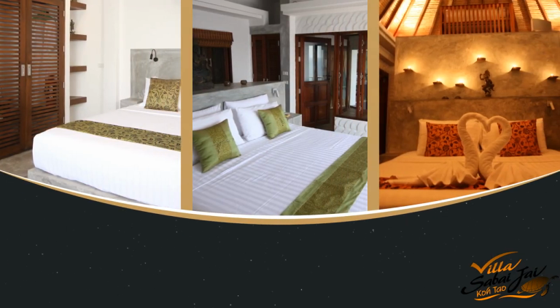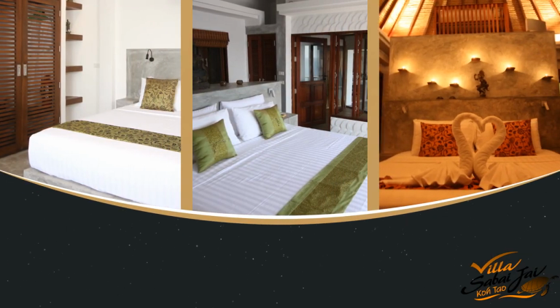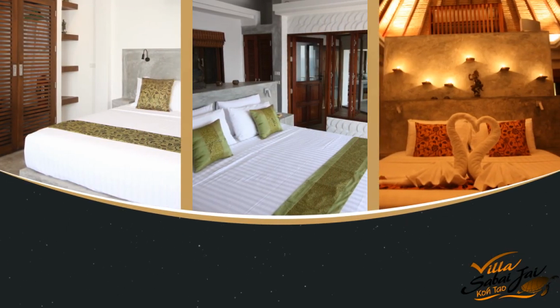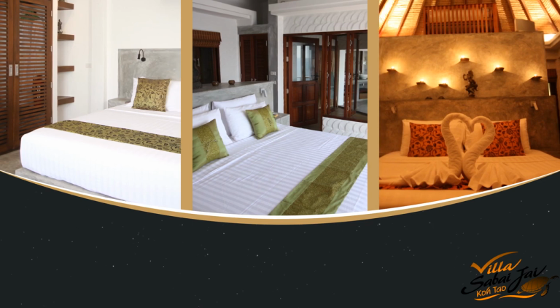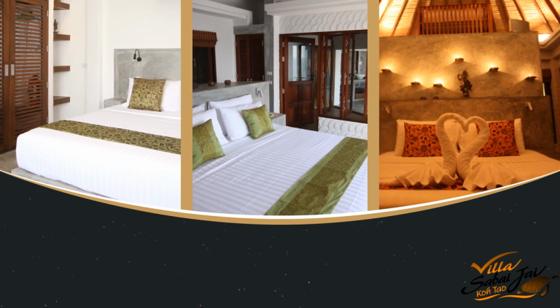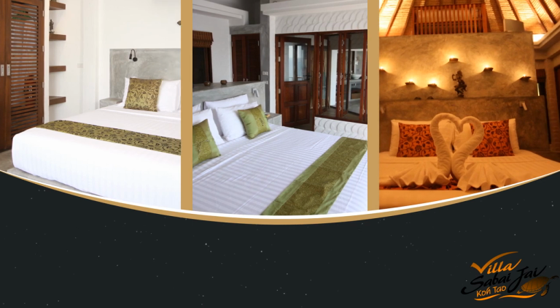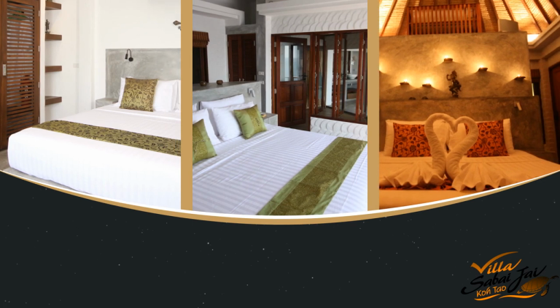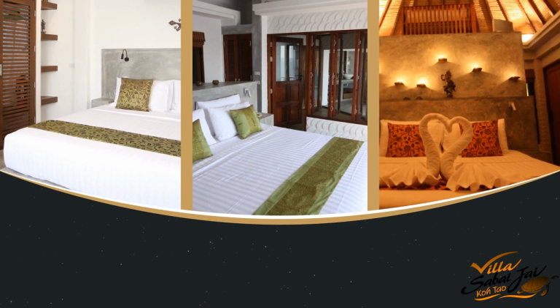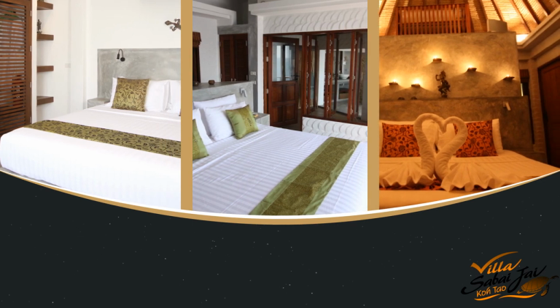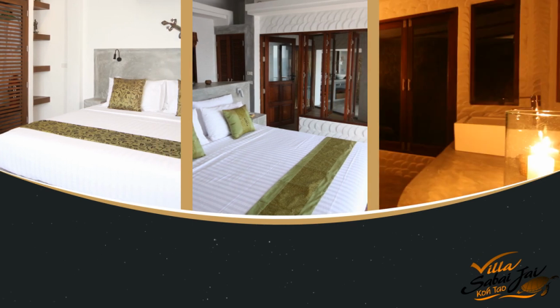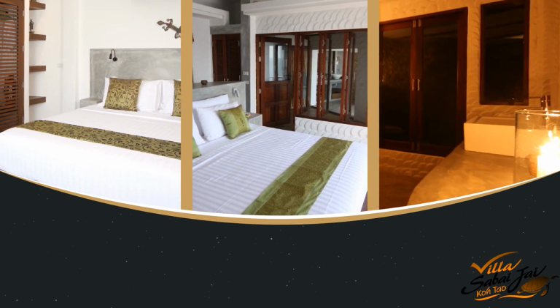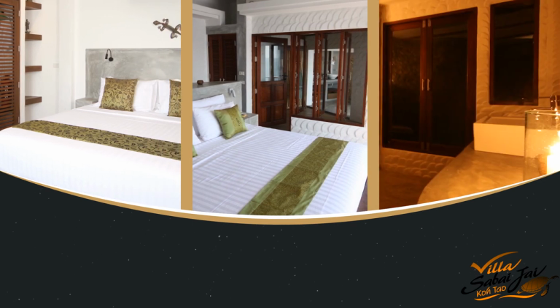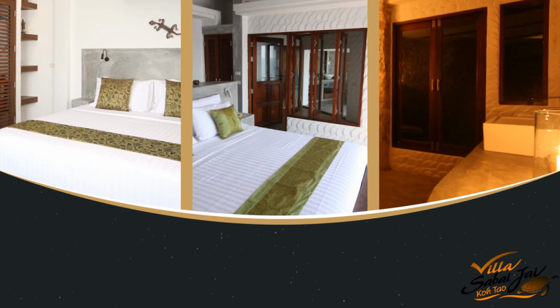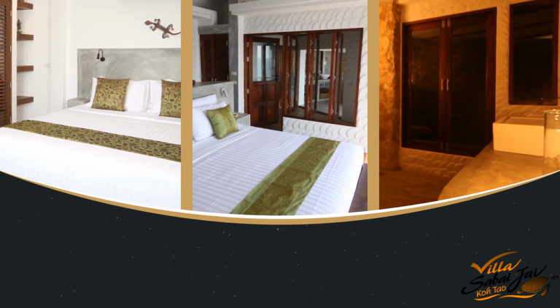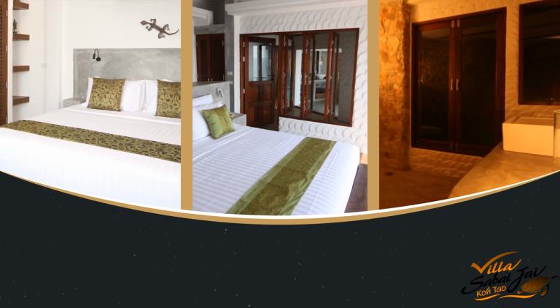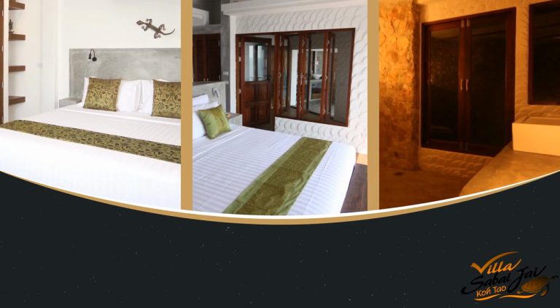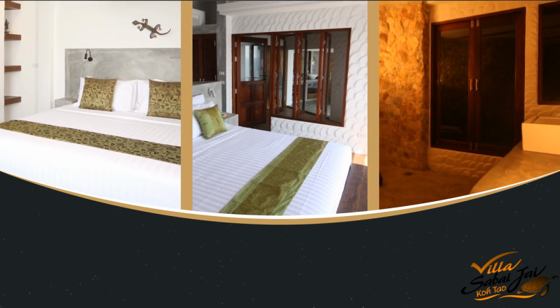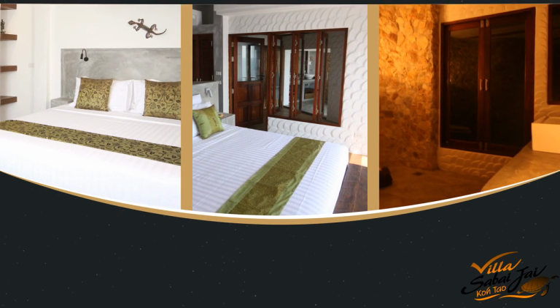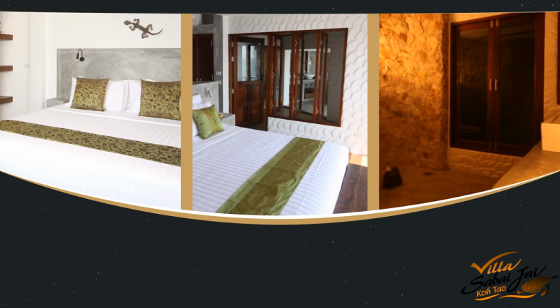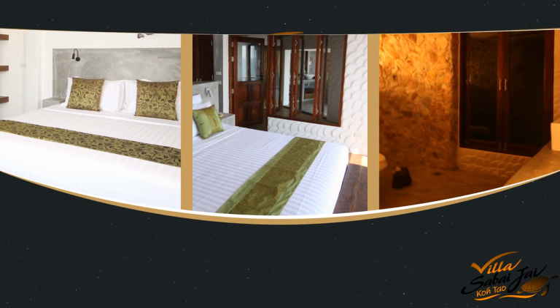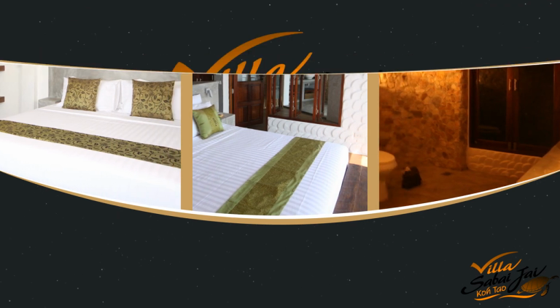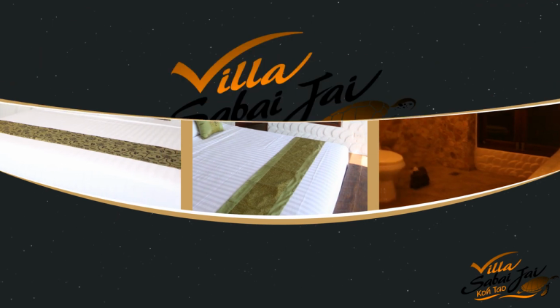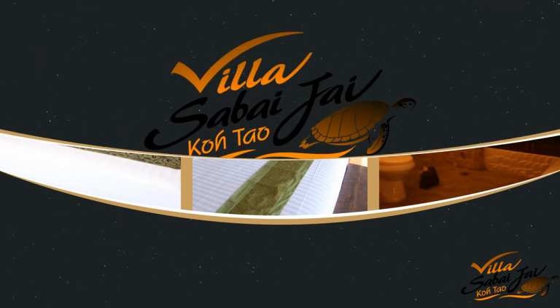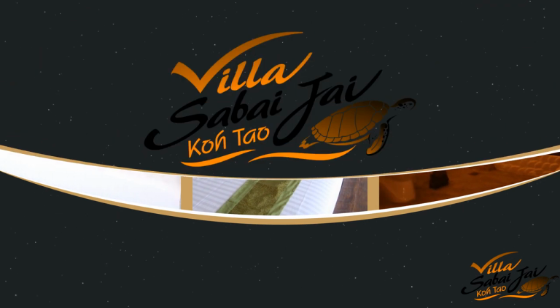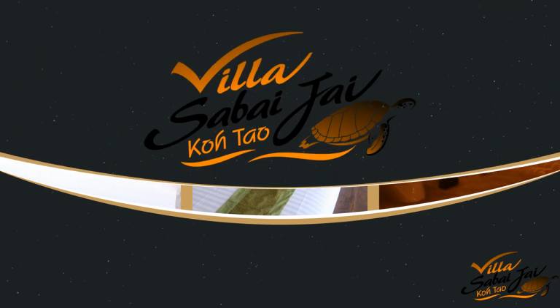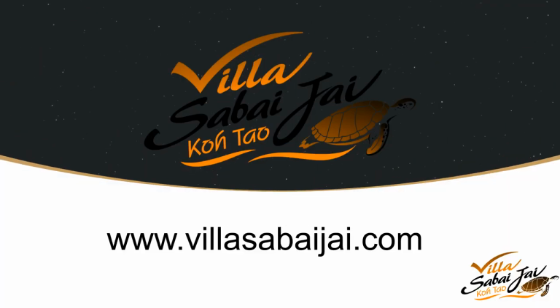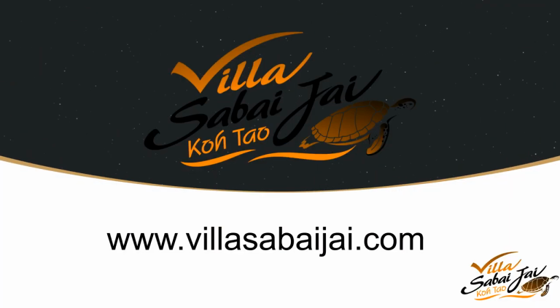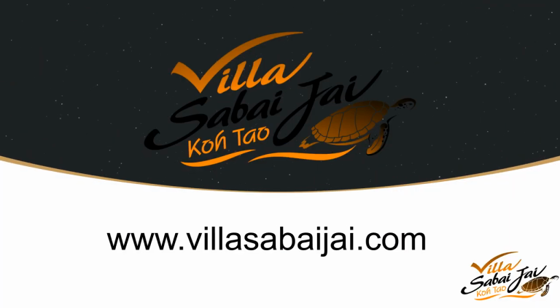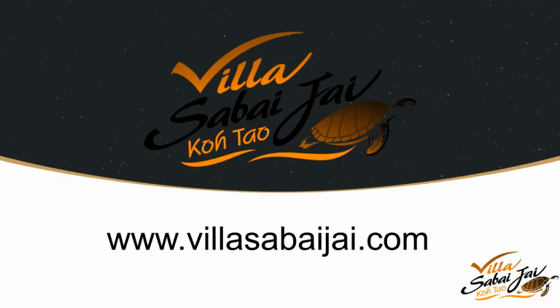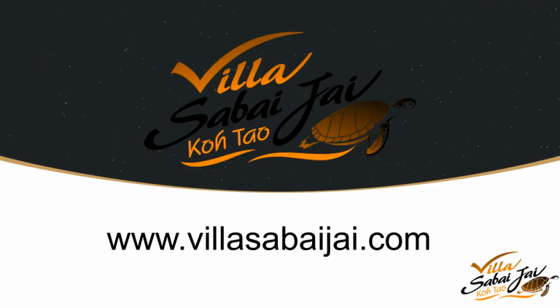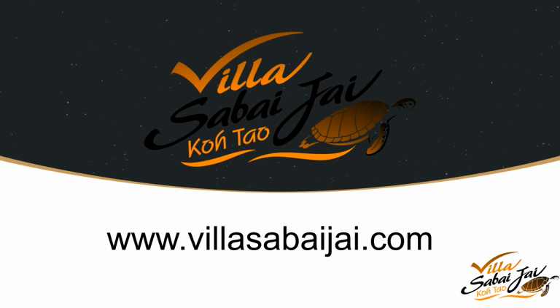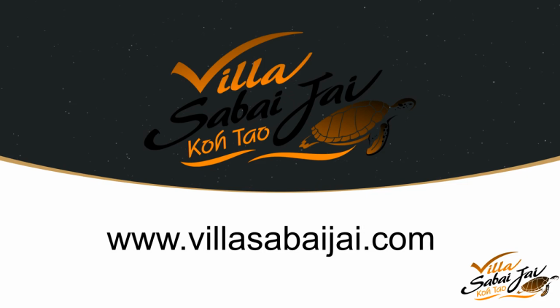You're welcome to contact us at www.villasaibaijai.com.